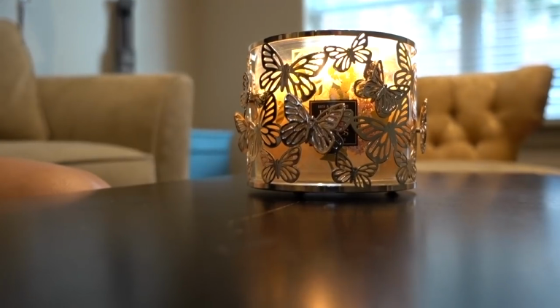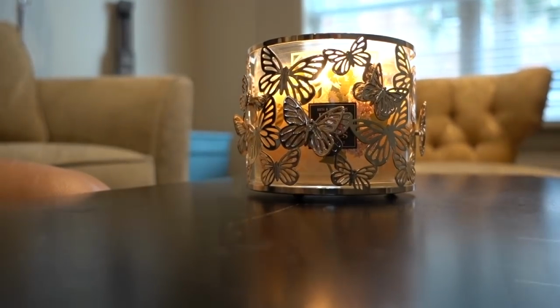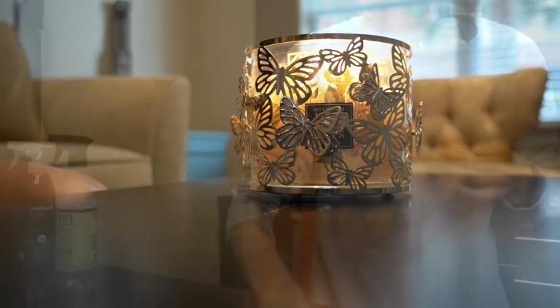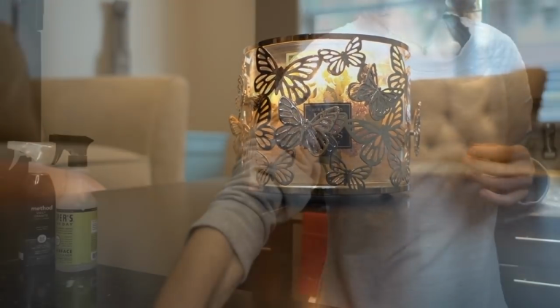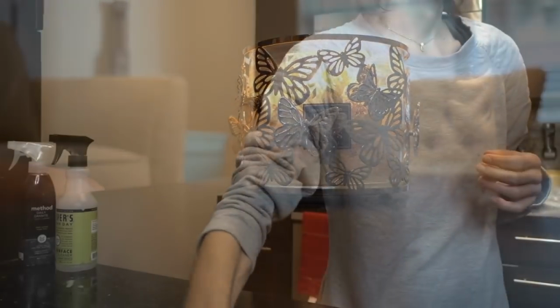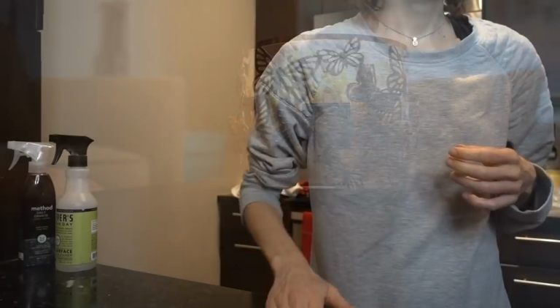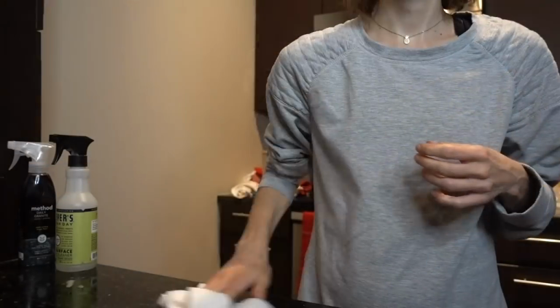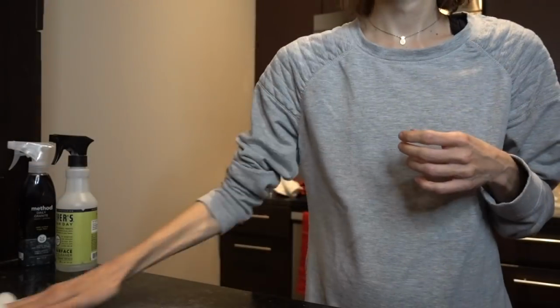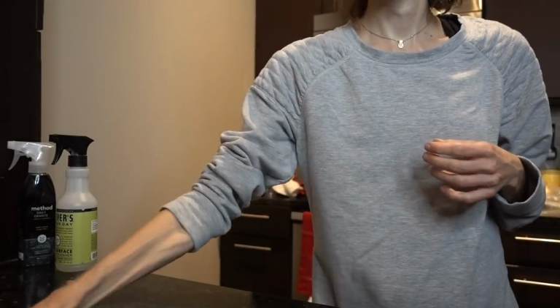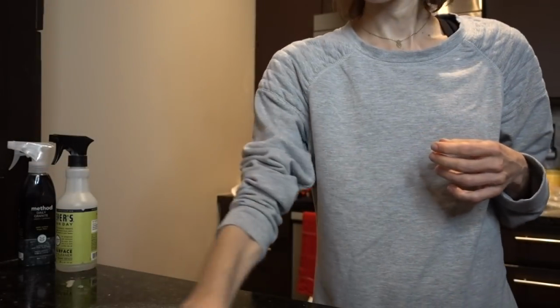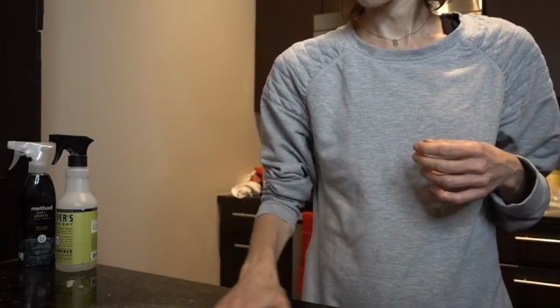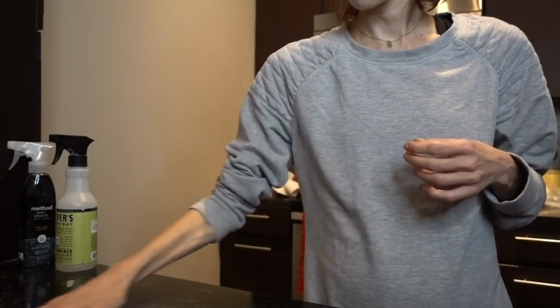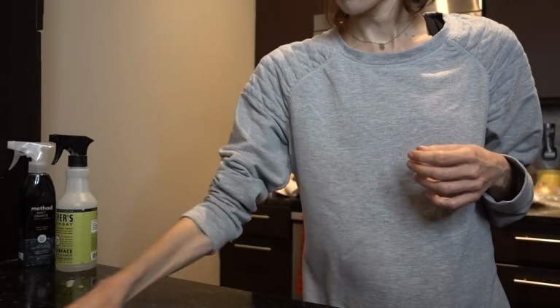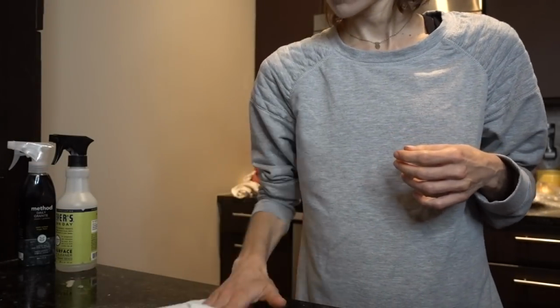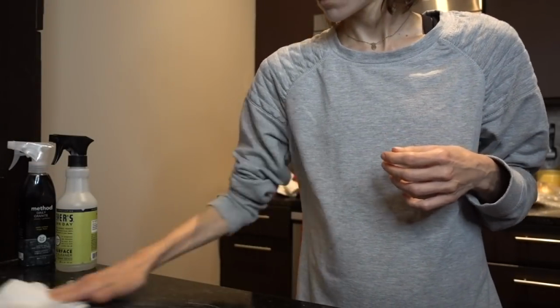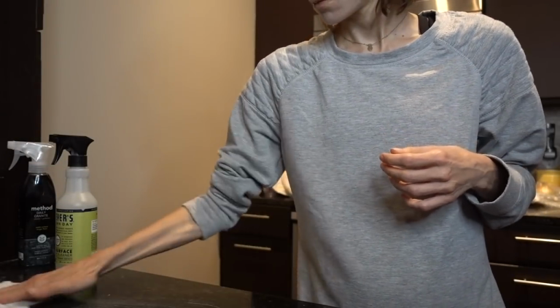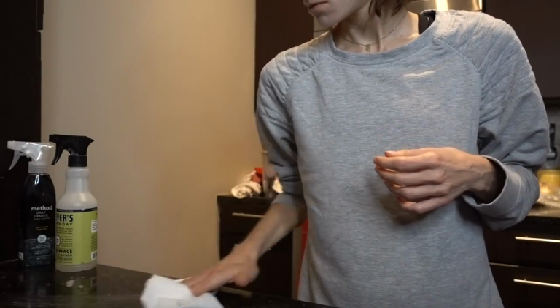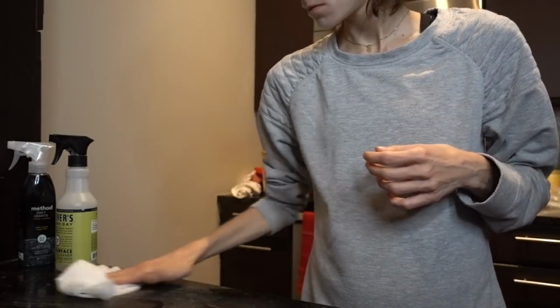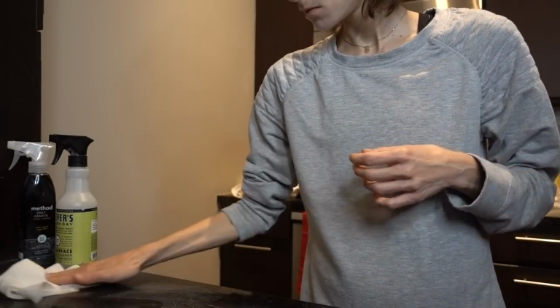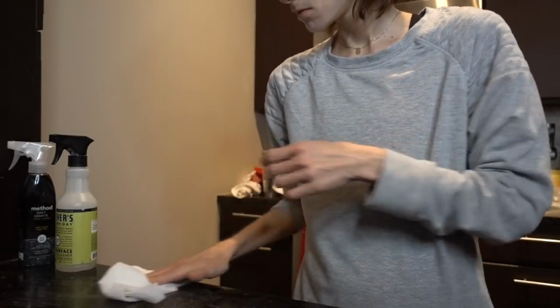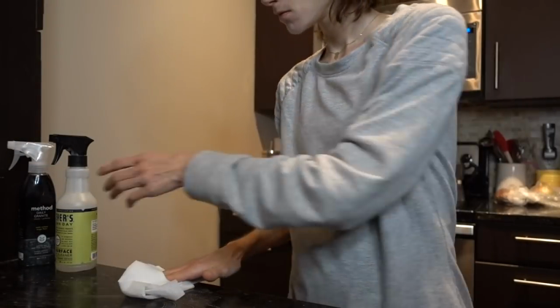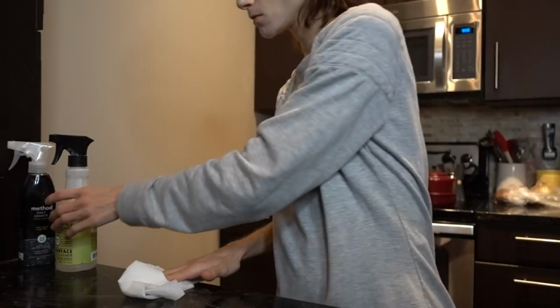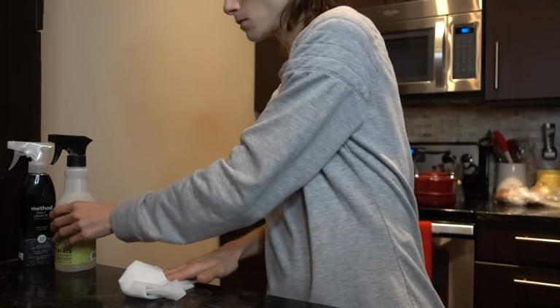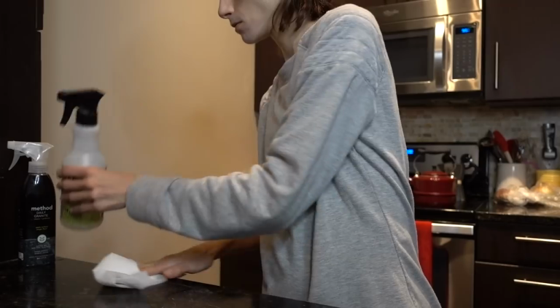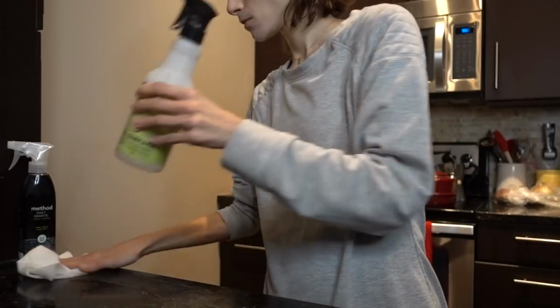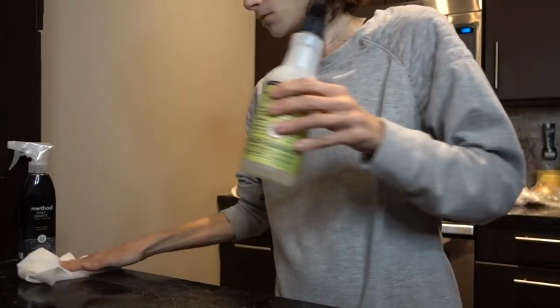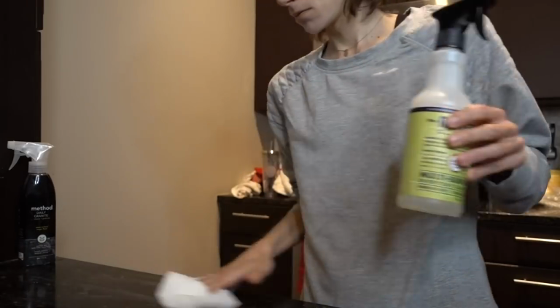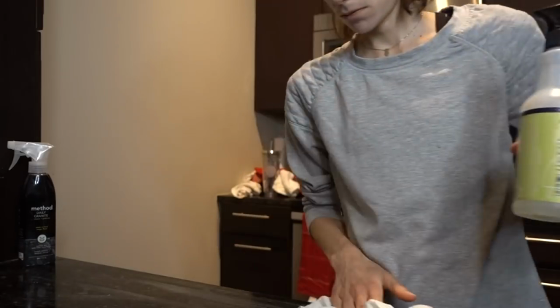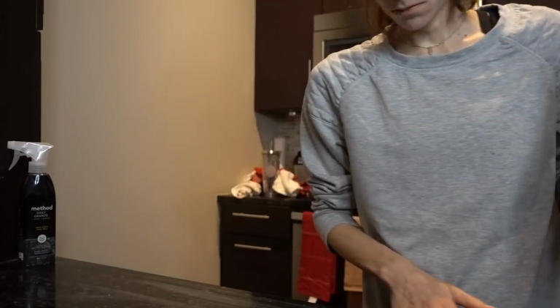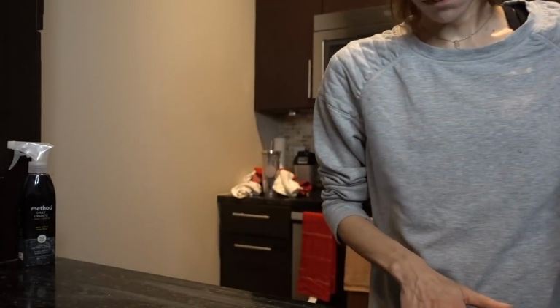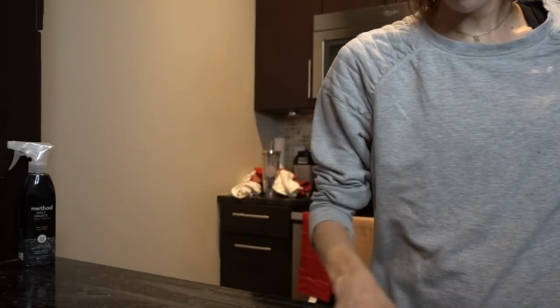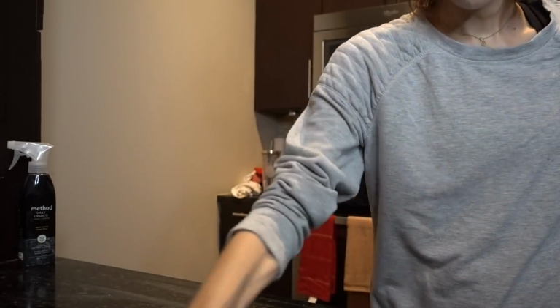This is a DIY clean spray which is just vinegar and water. And I do just spray the inside of my shower.